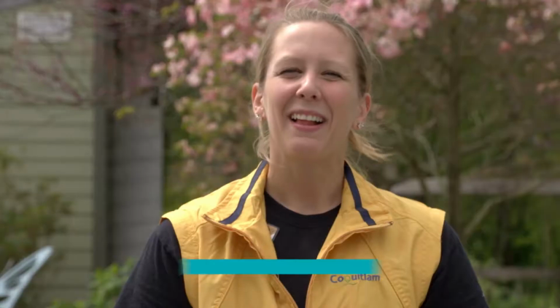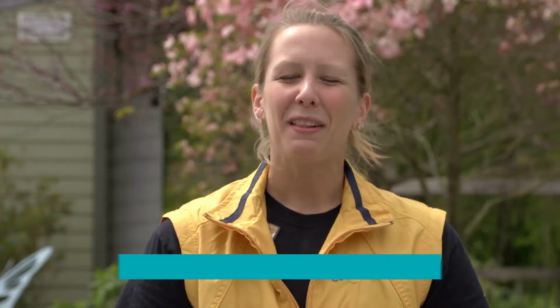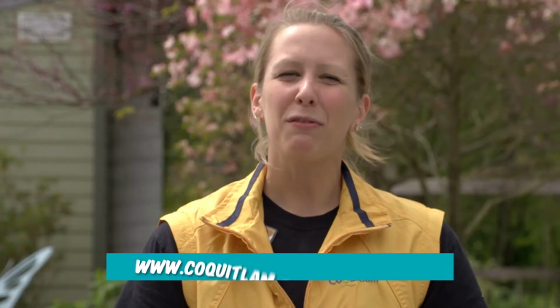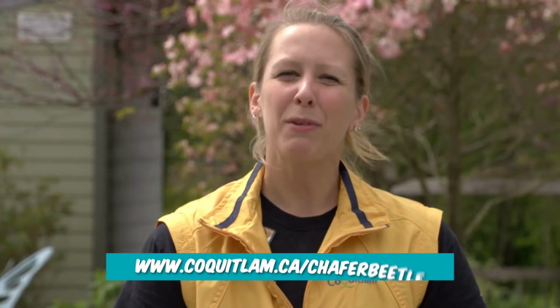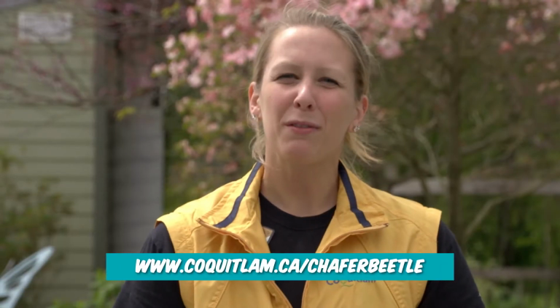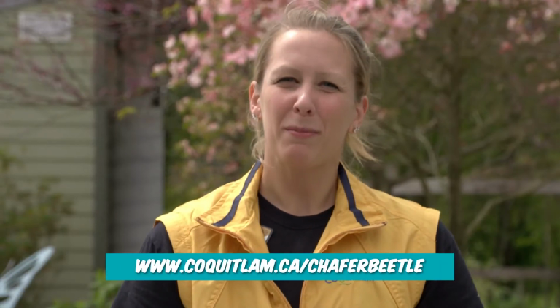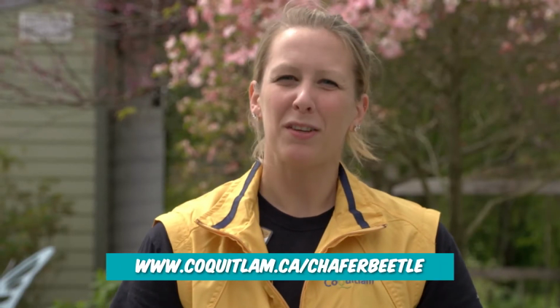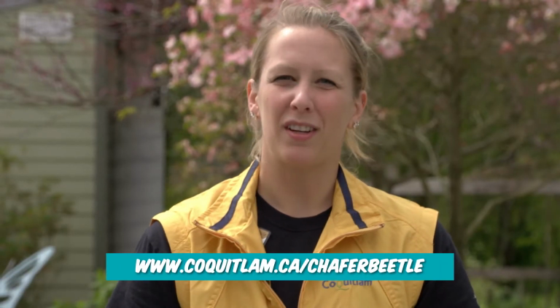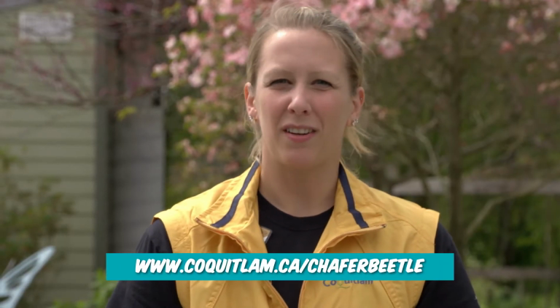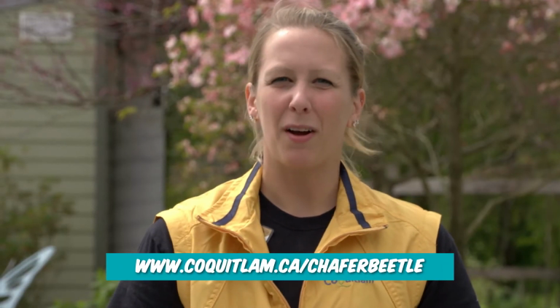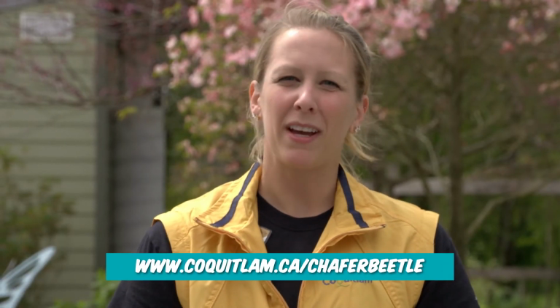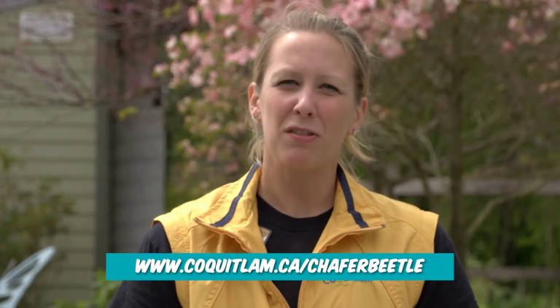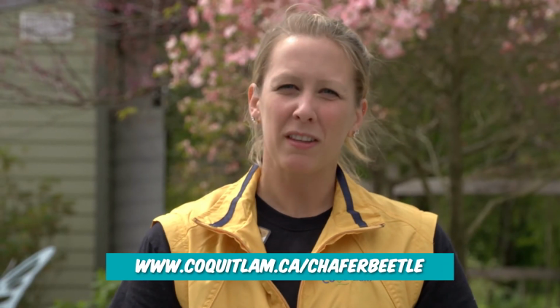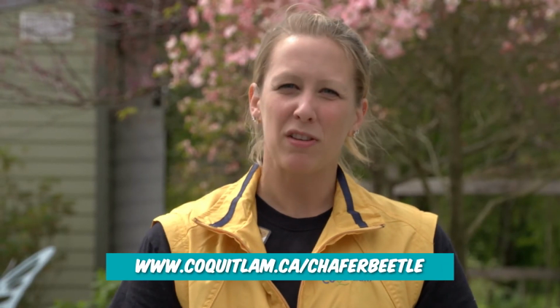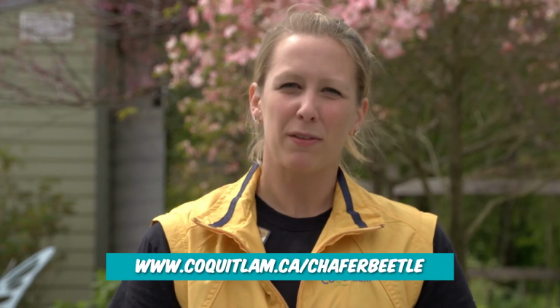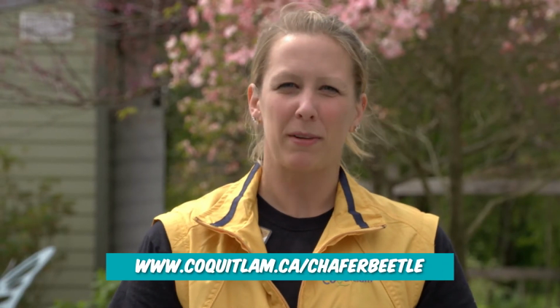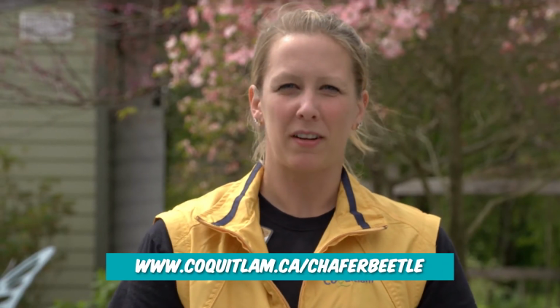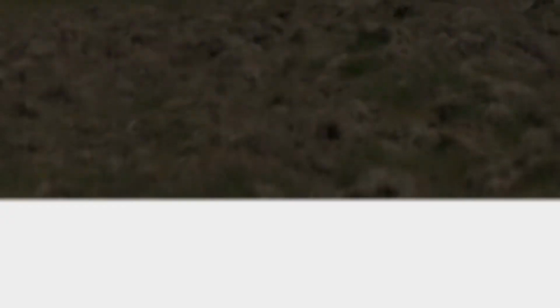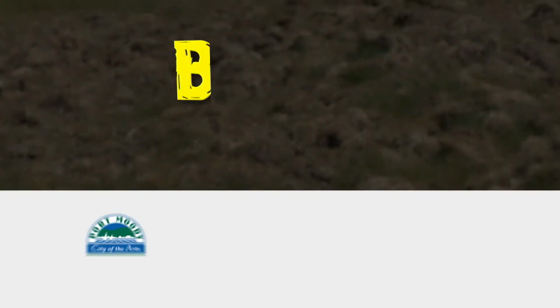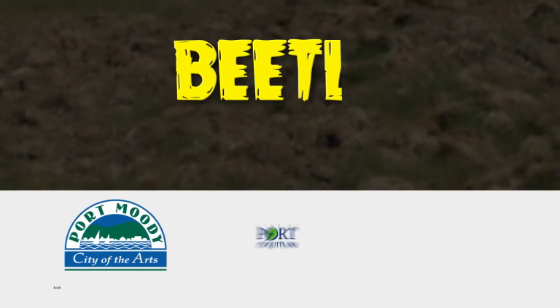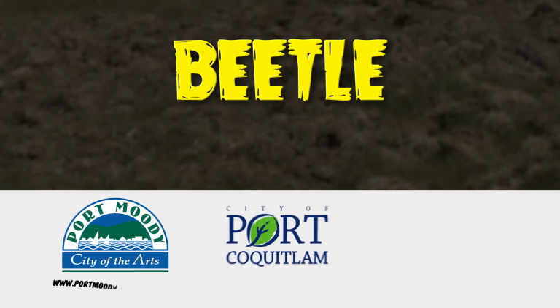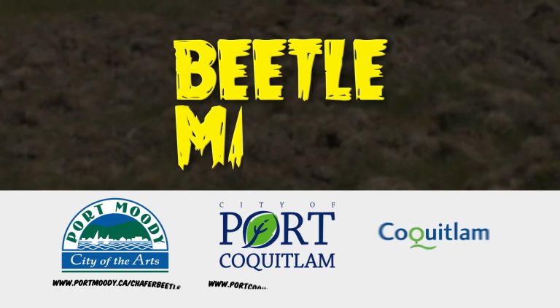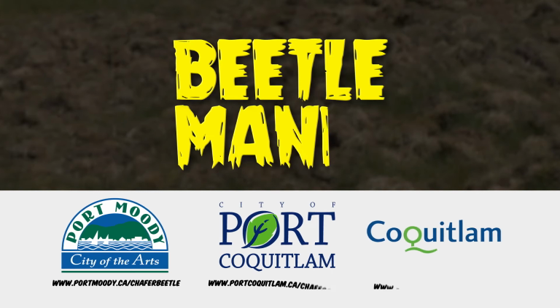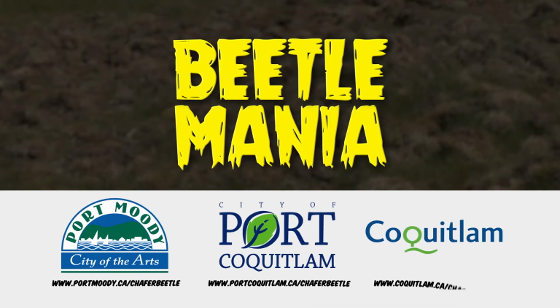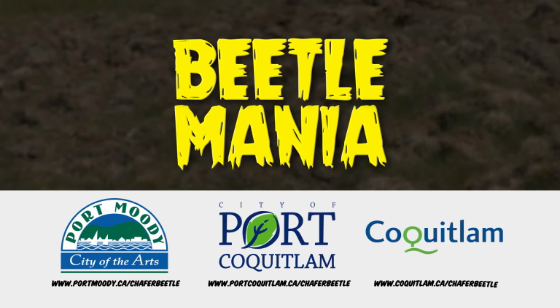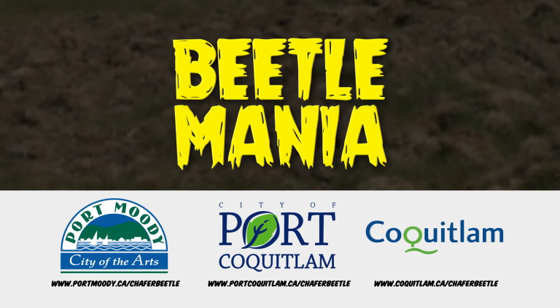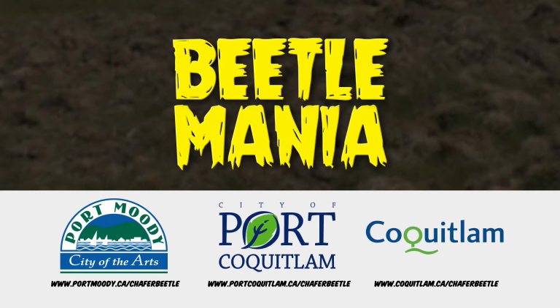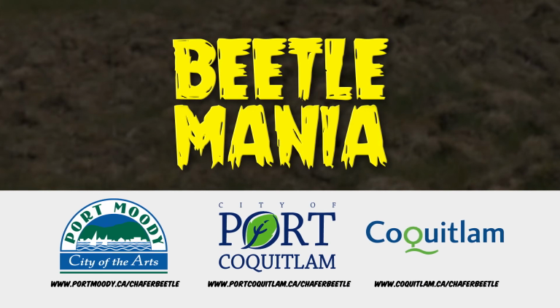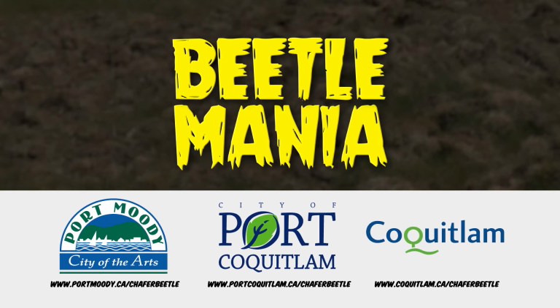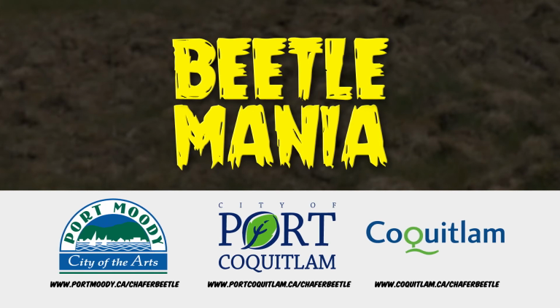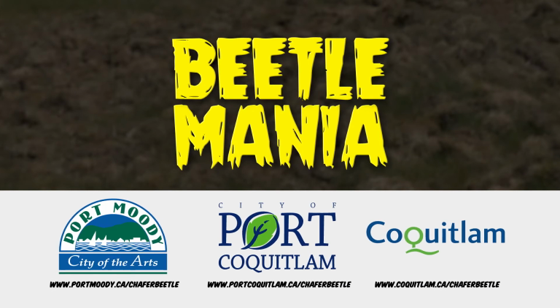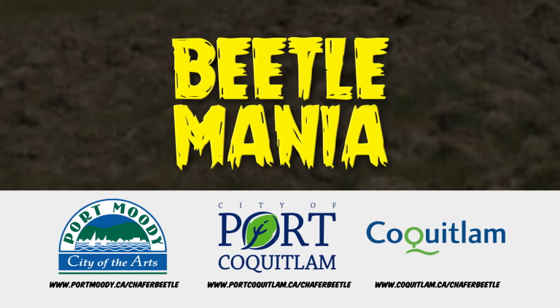Look for more information on managing the chafer beetle in our other videos and online at your City's website.